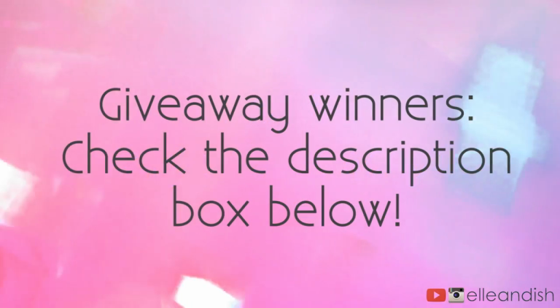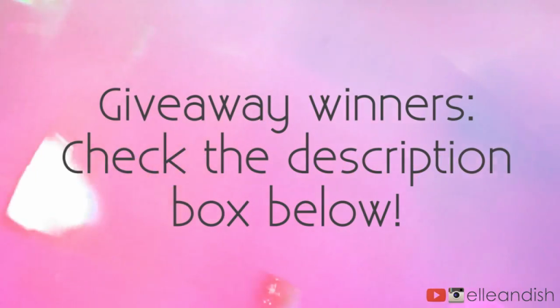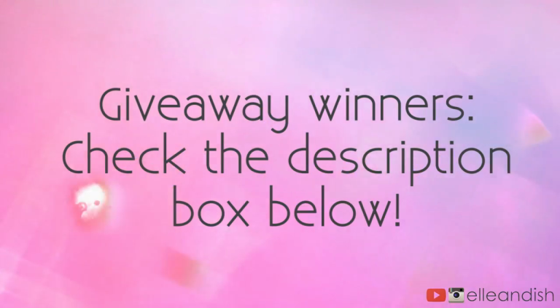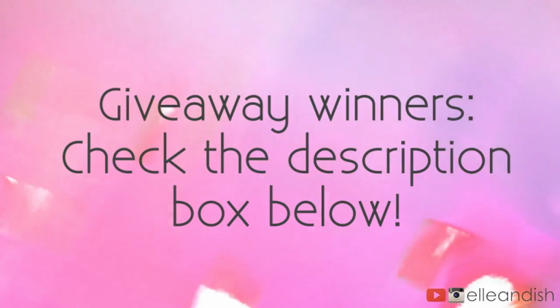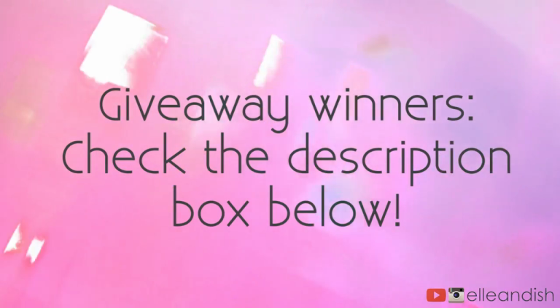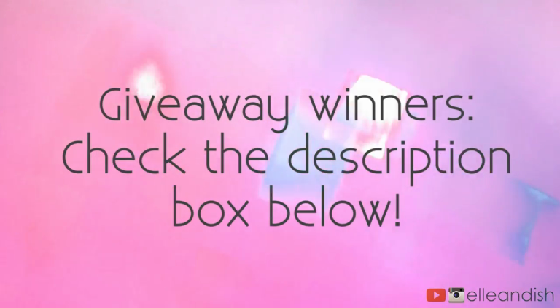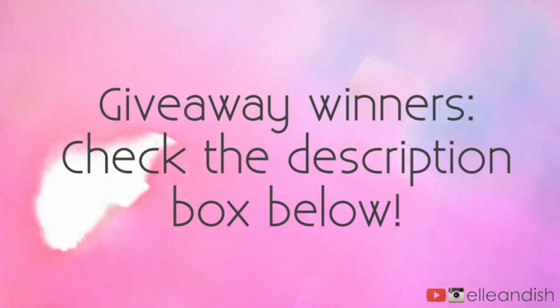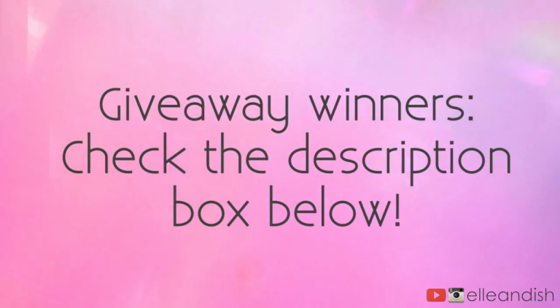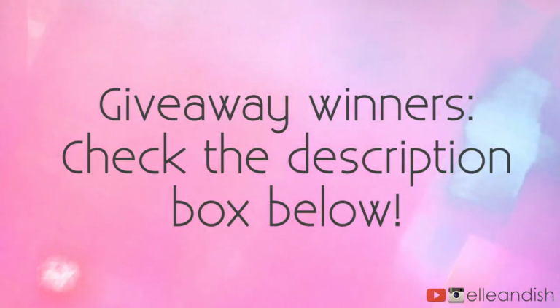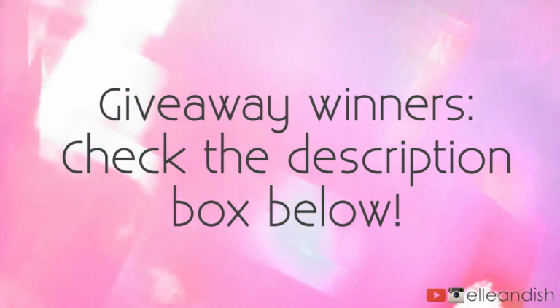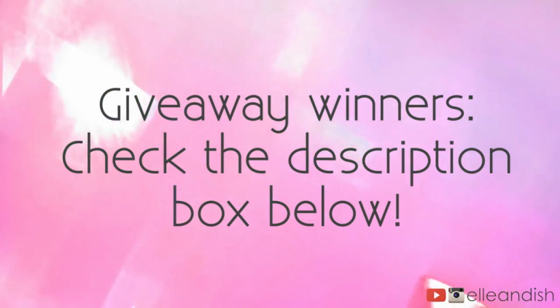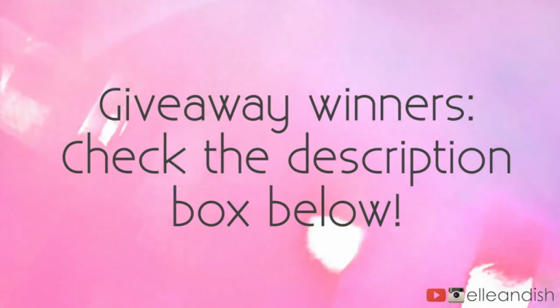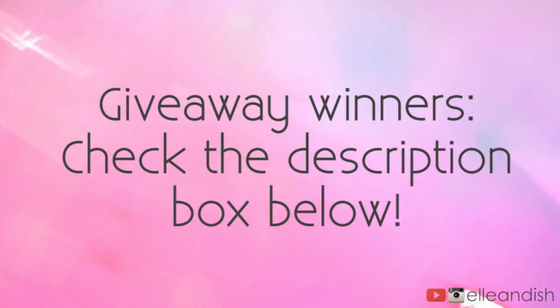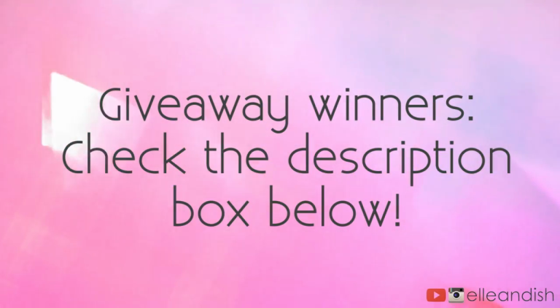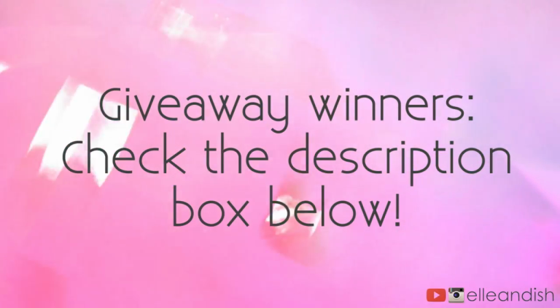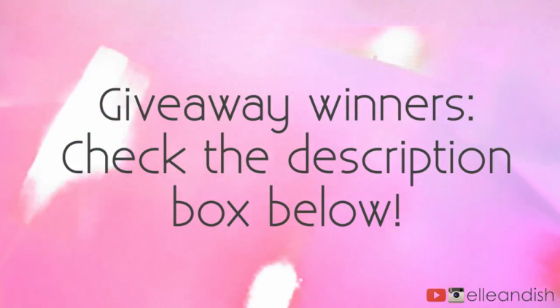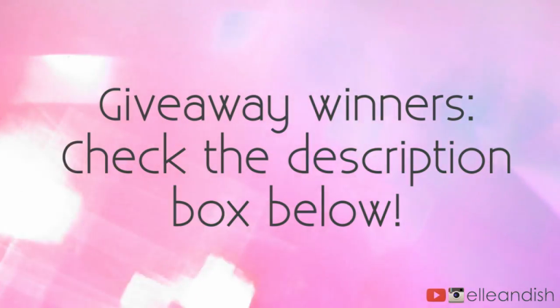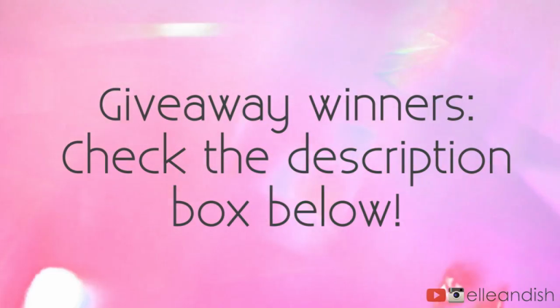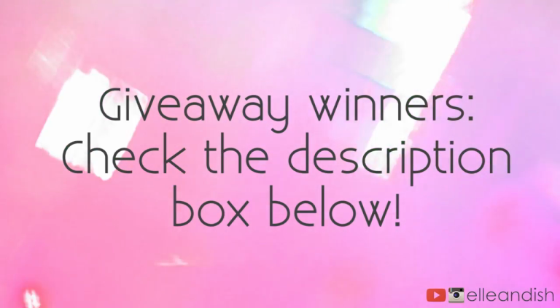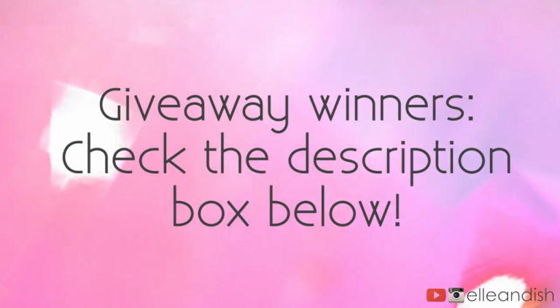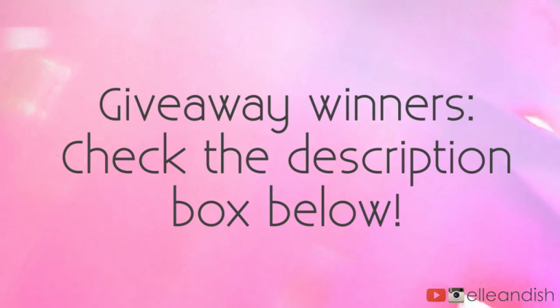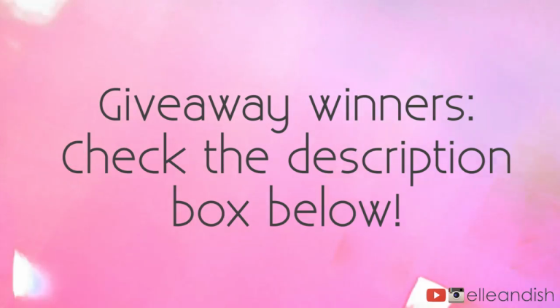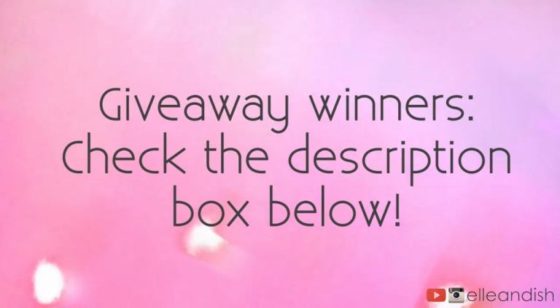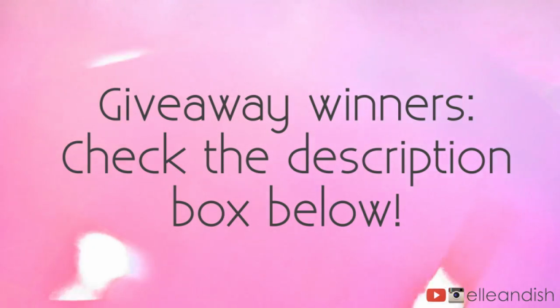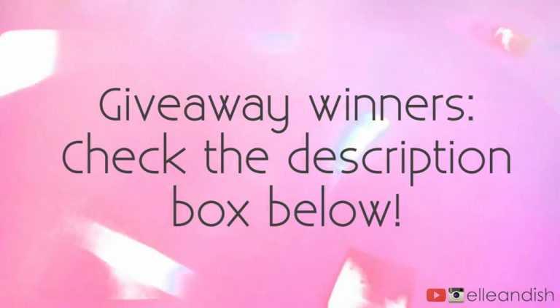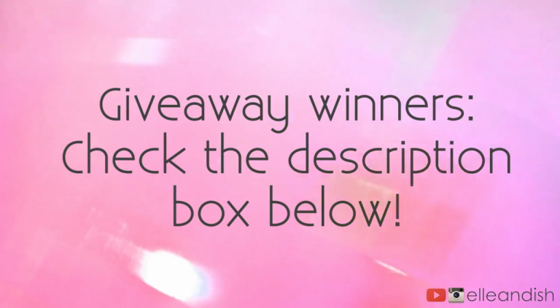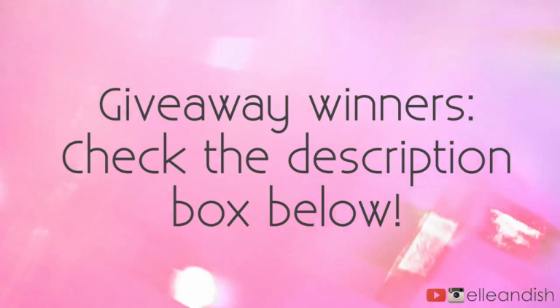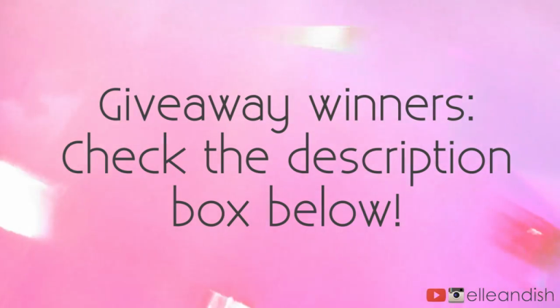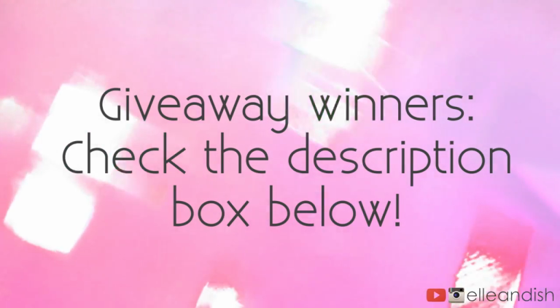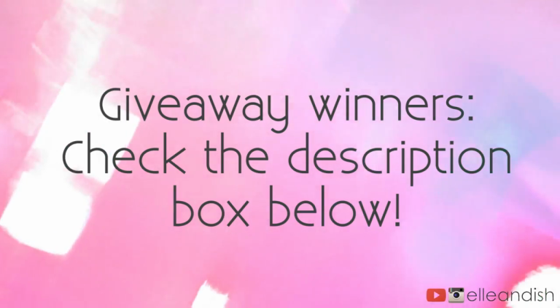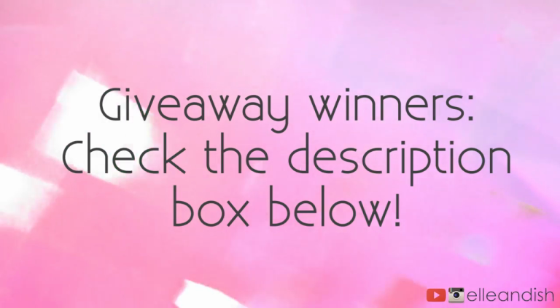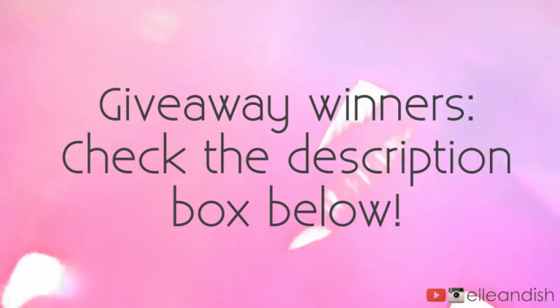I did have a giveaway in the last video, so if you entered, look down below to see if you've won and I will contact you later today.